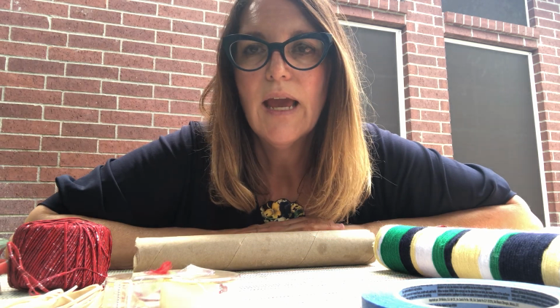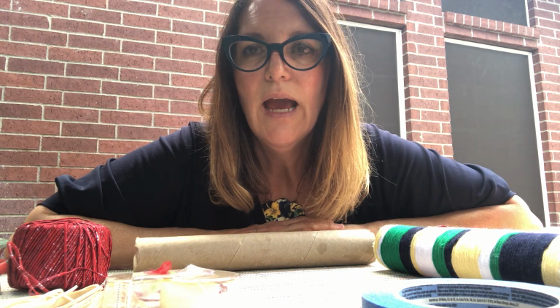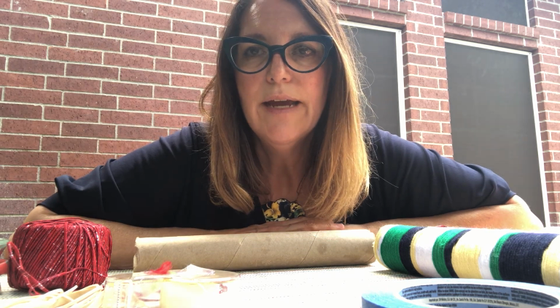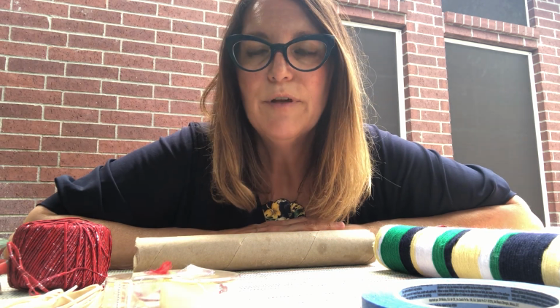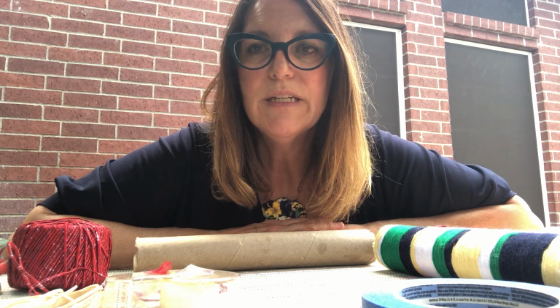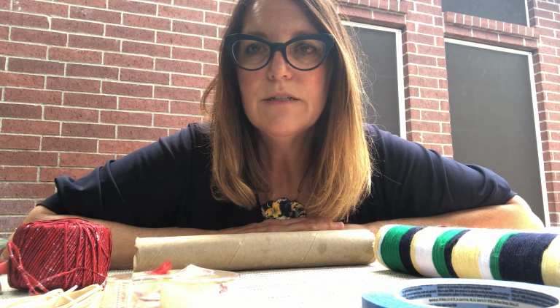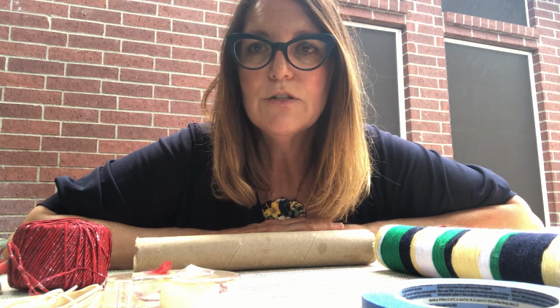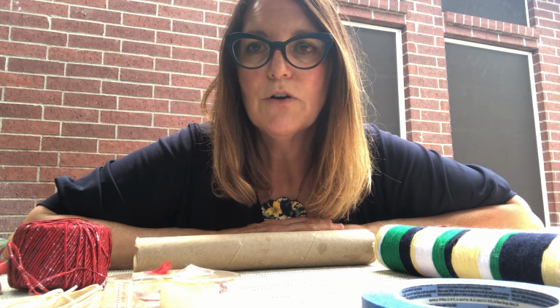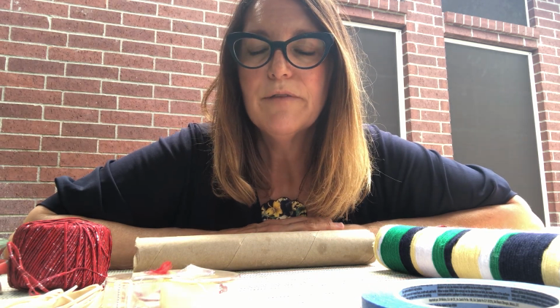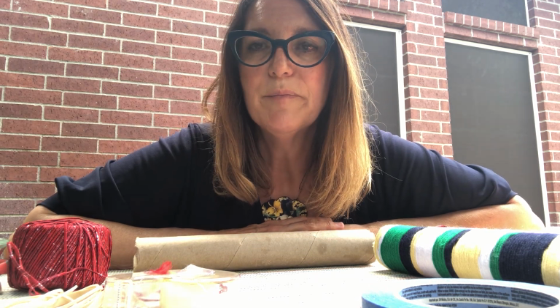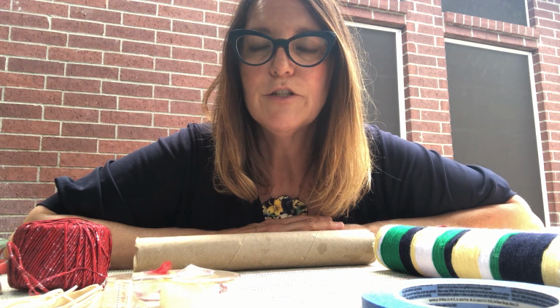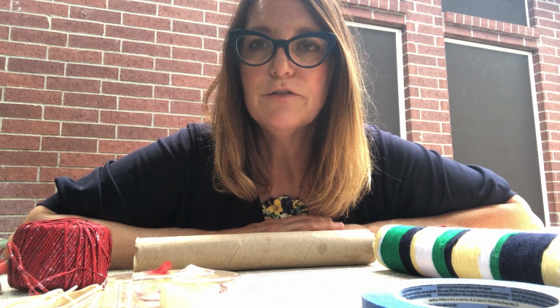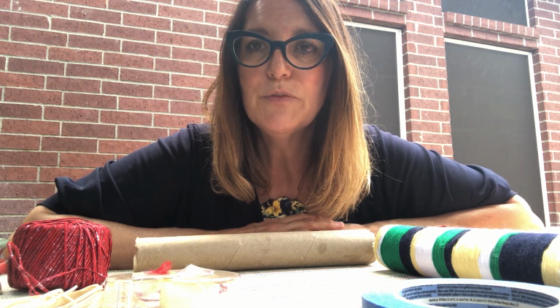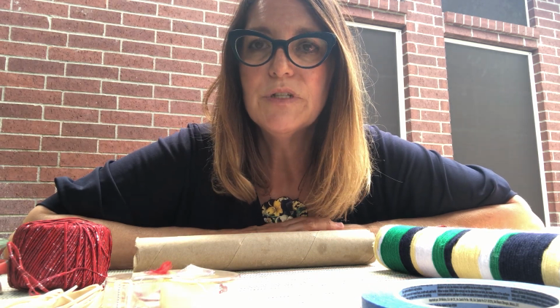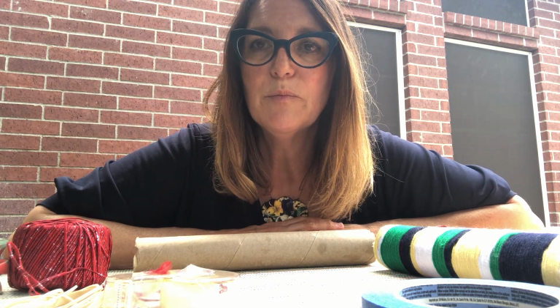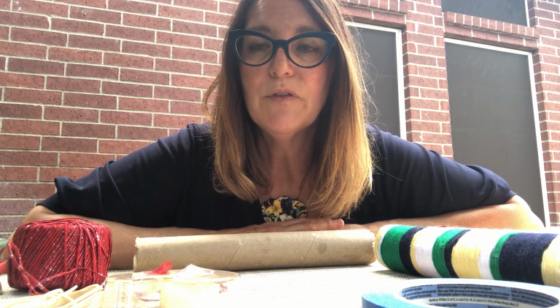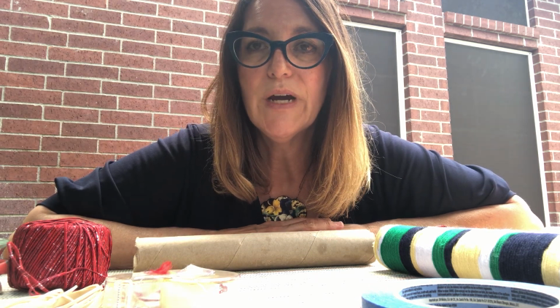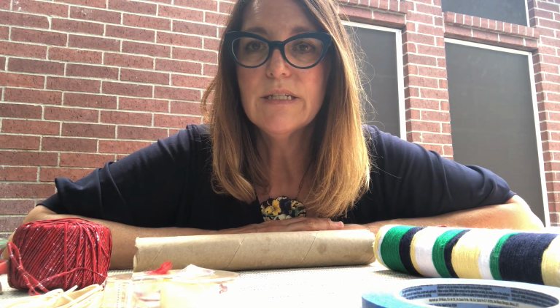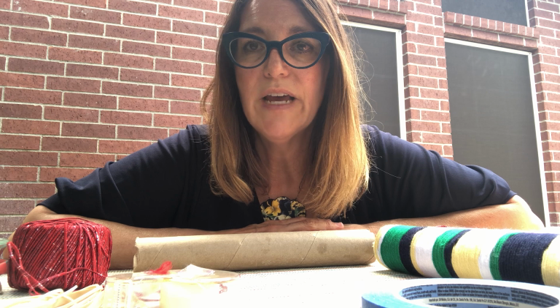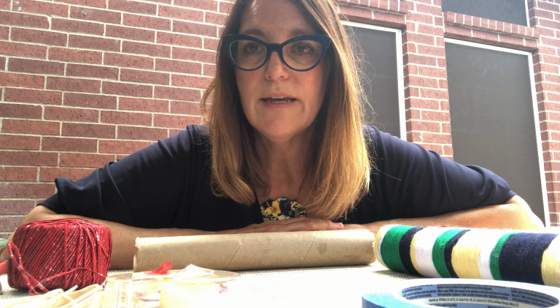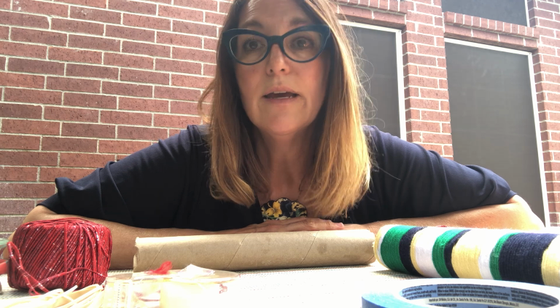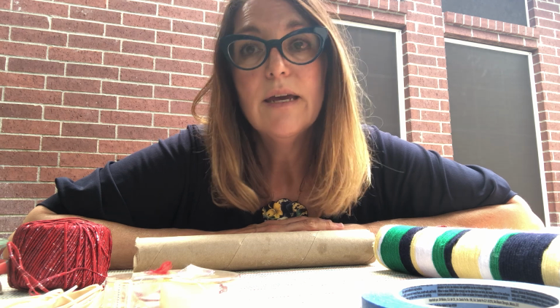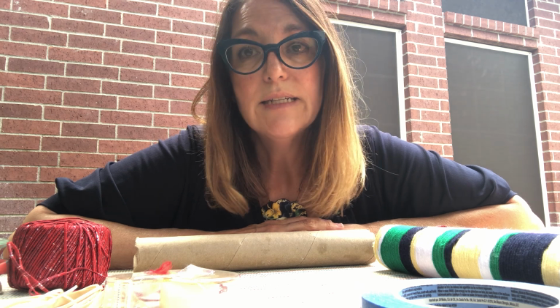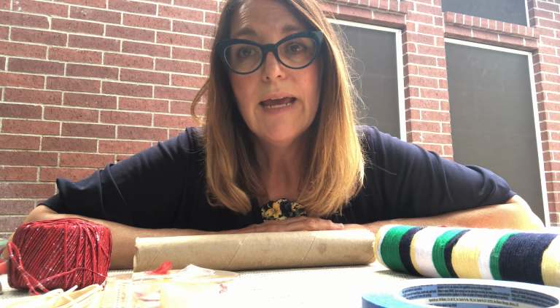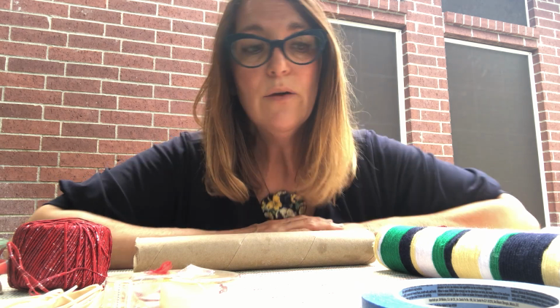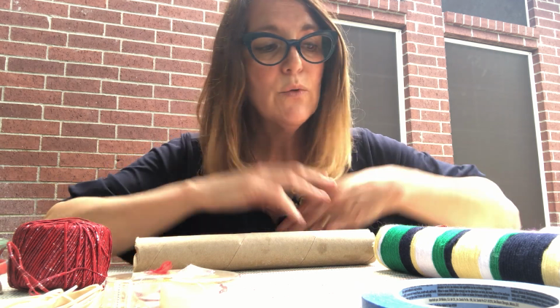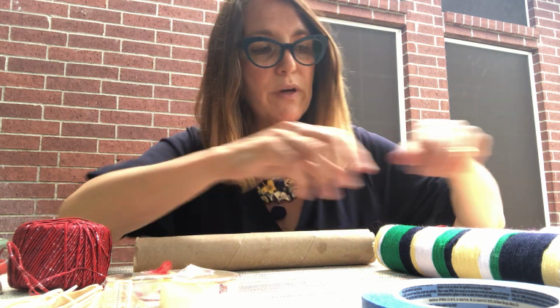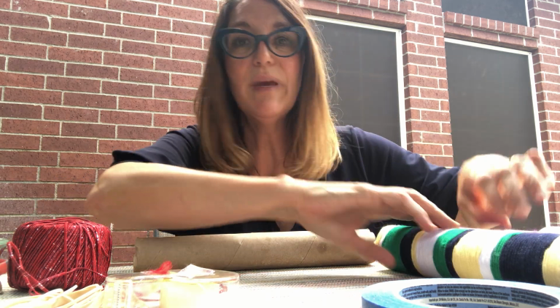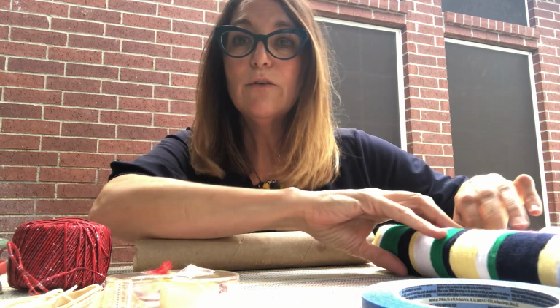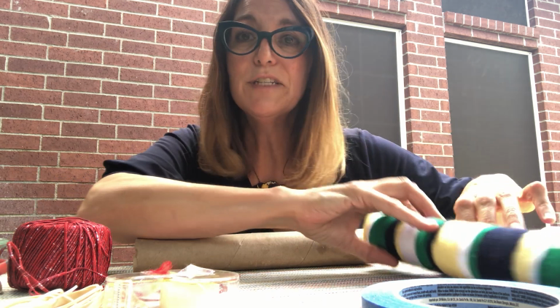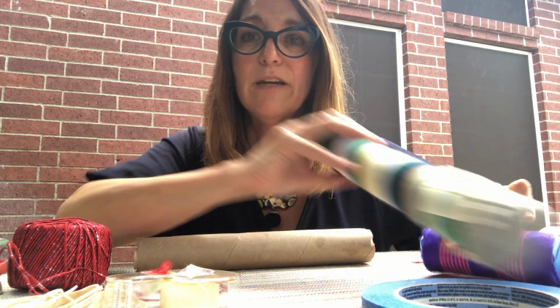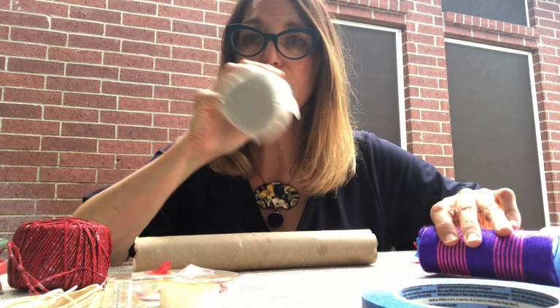Hi everybody, this is Lori from the Children's Museum of the Brazos Valley. Today we're going to make noisemakers.